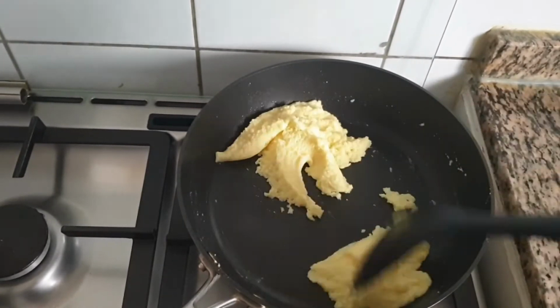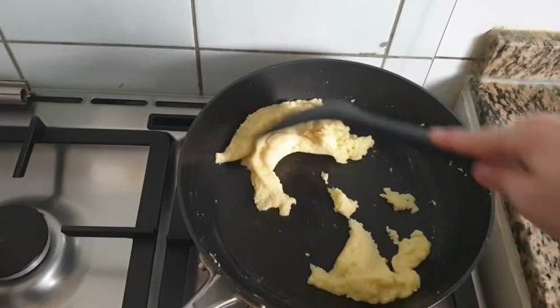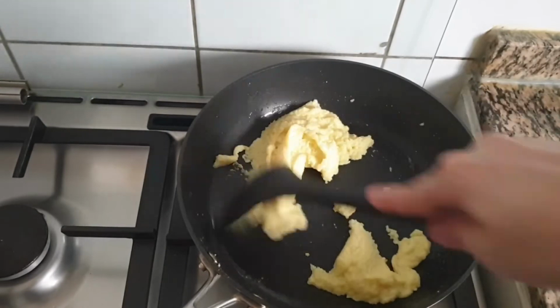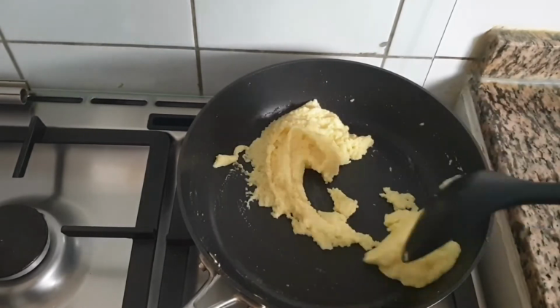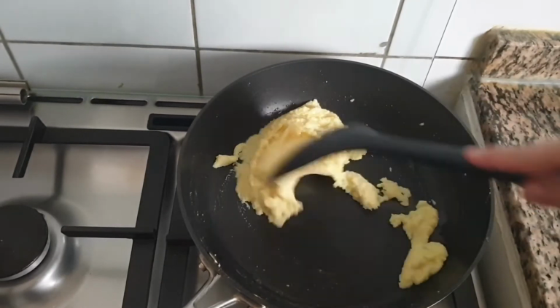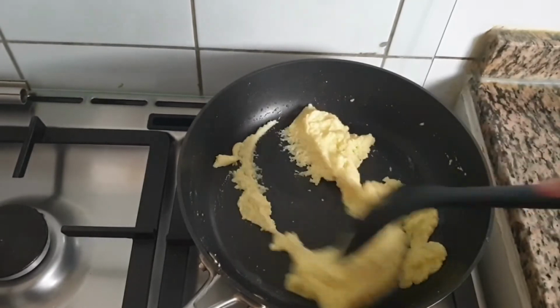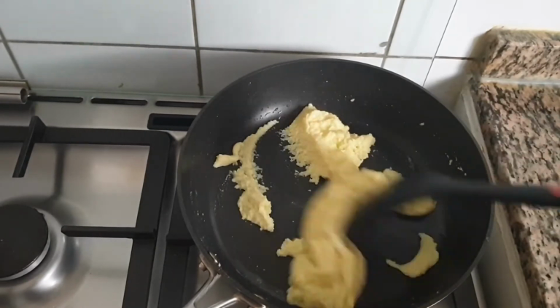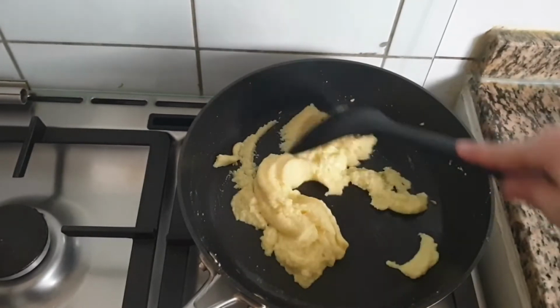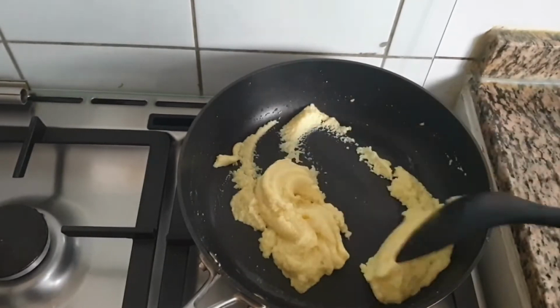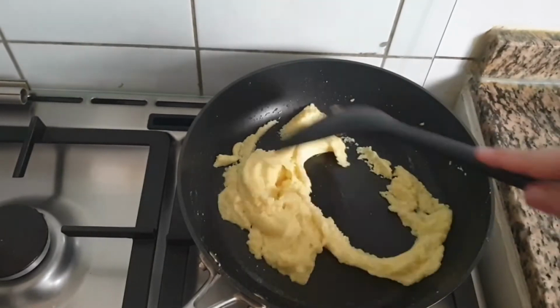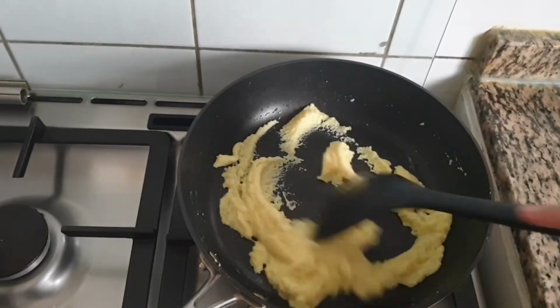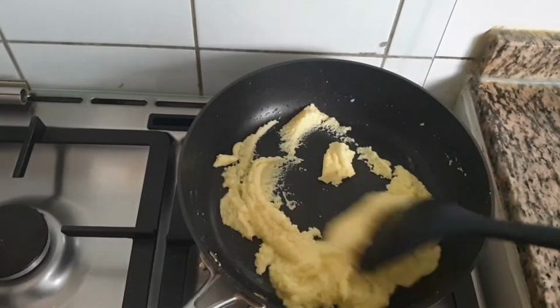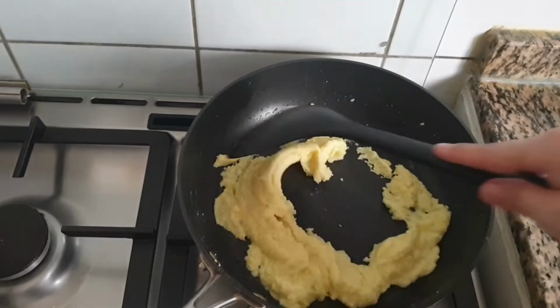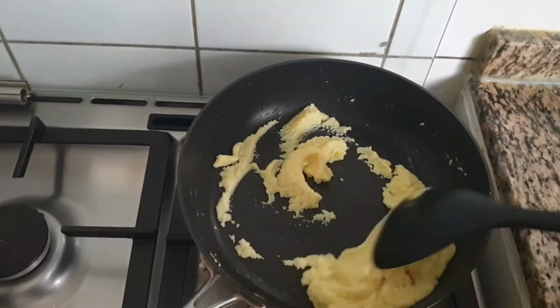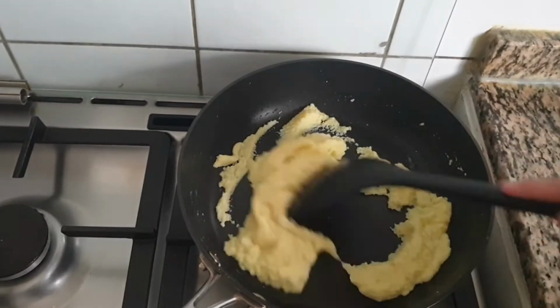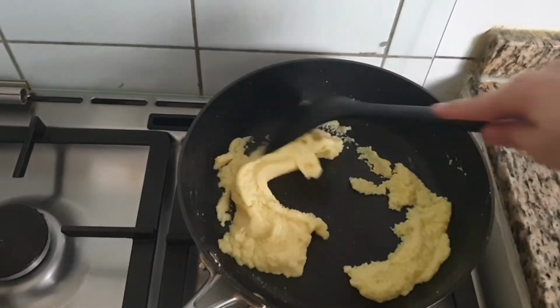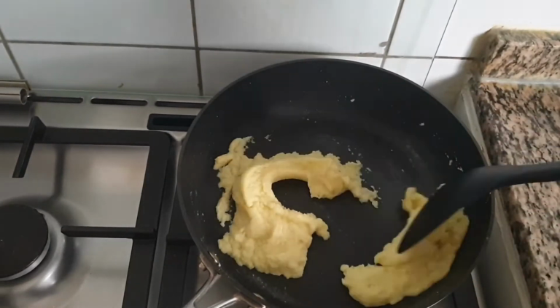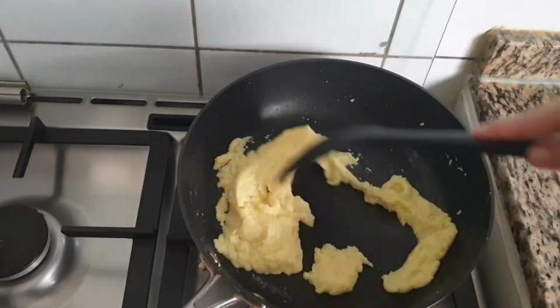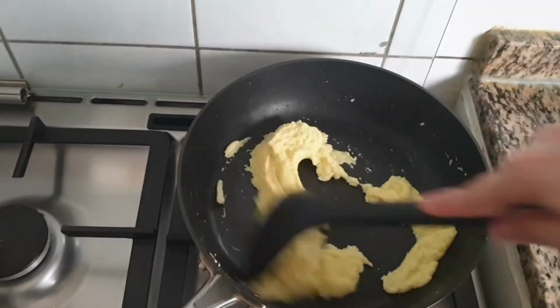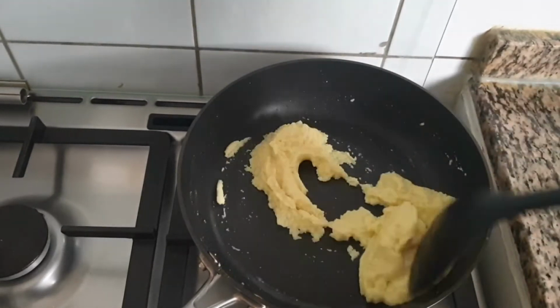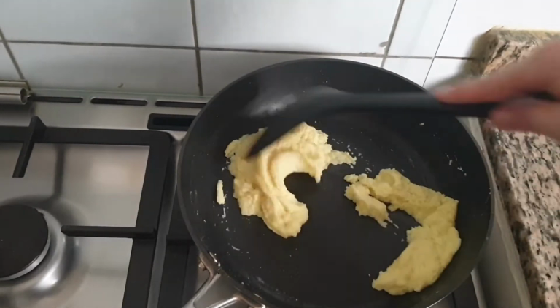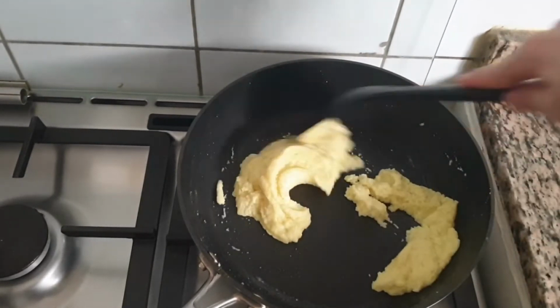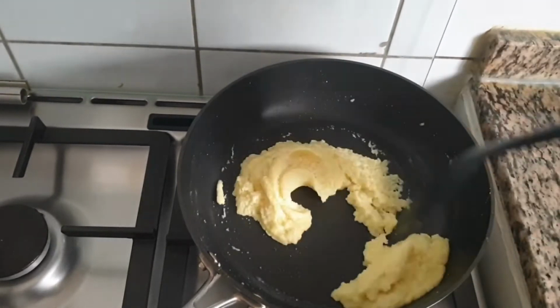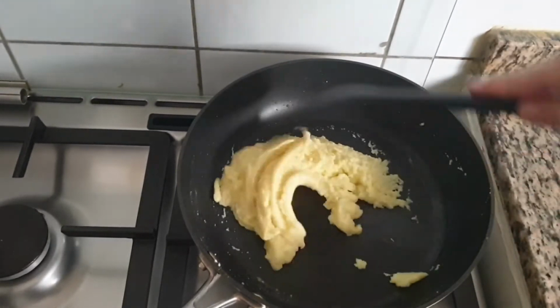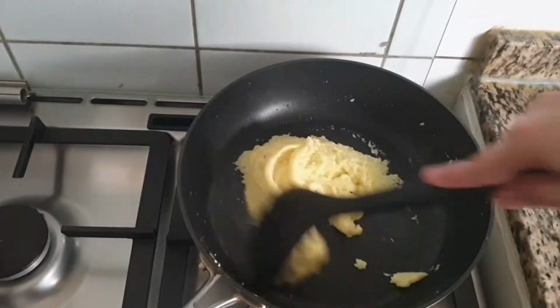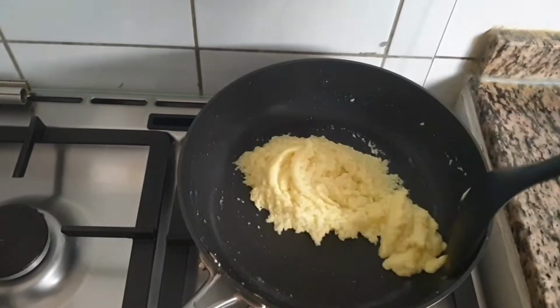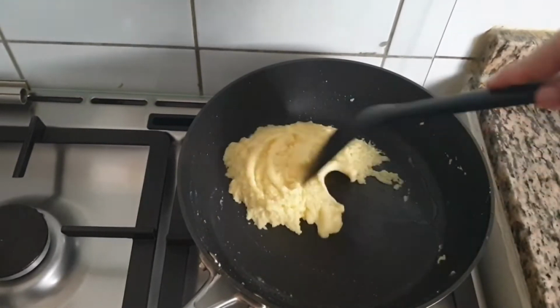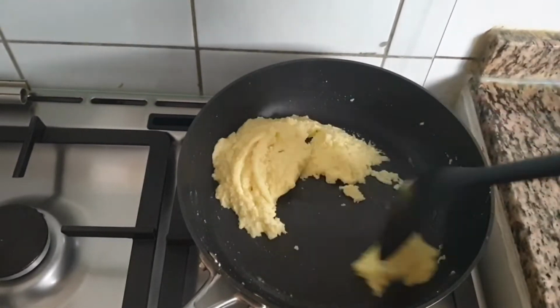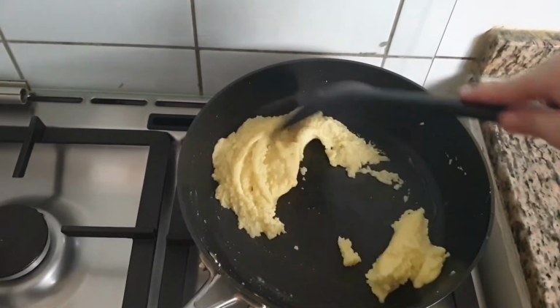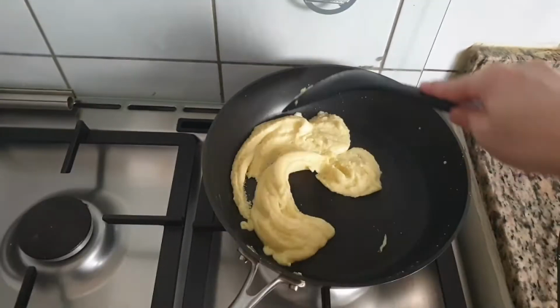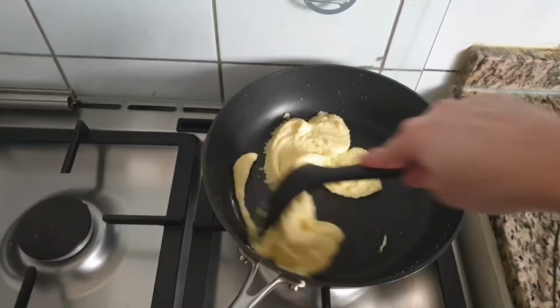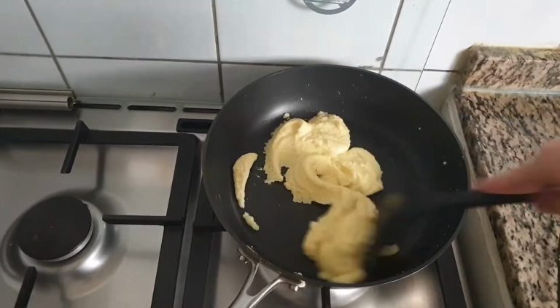It will hardly take 4 minutes to make this peda. Do not overcook this, otherwise it will become dry.